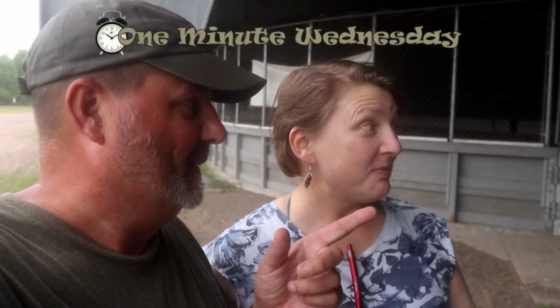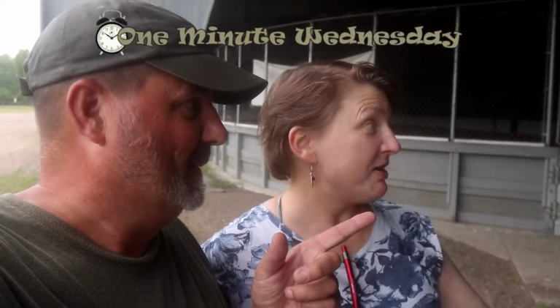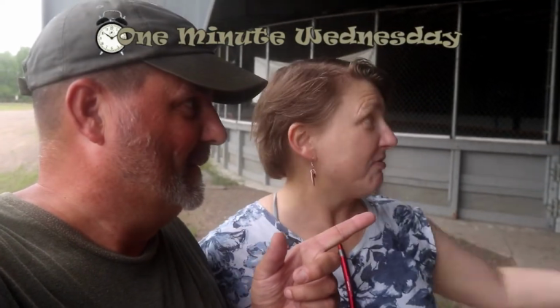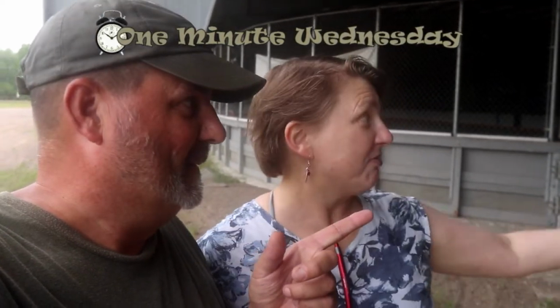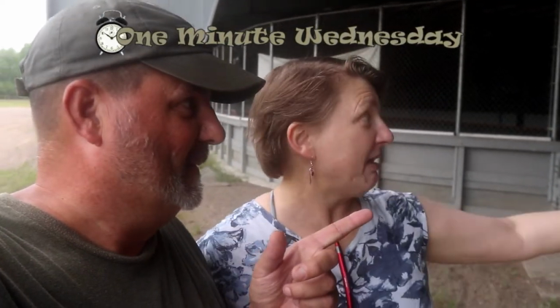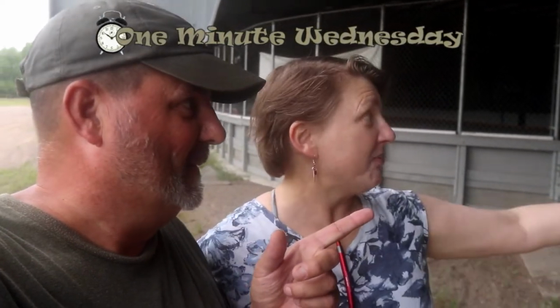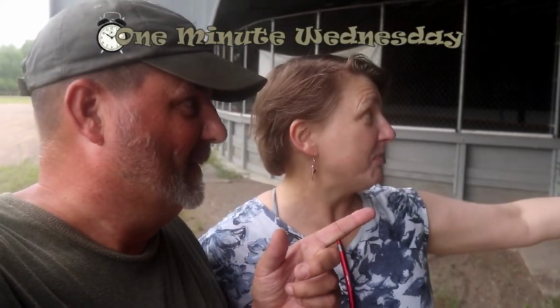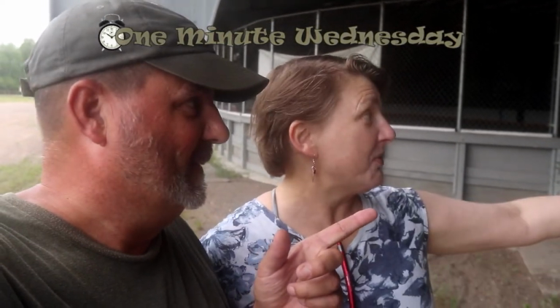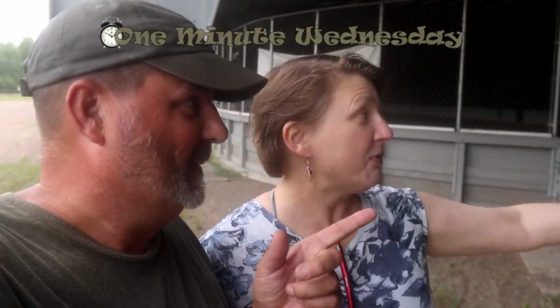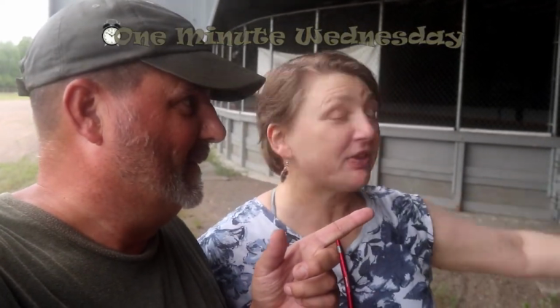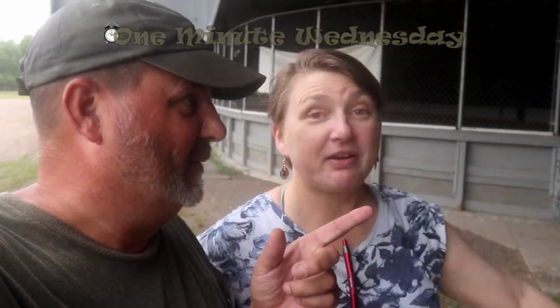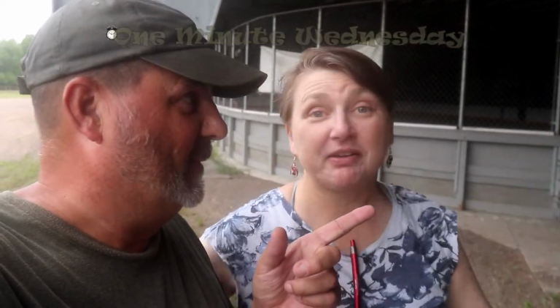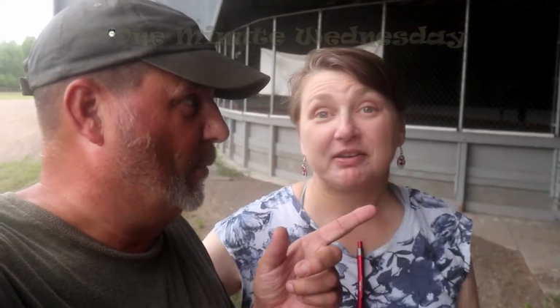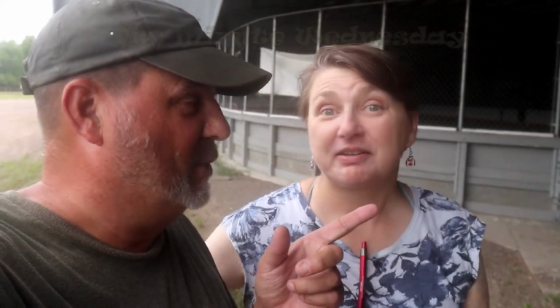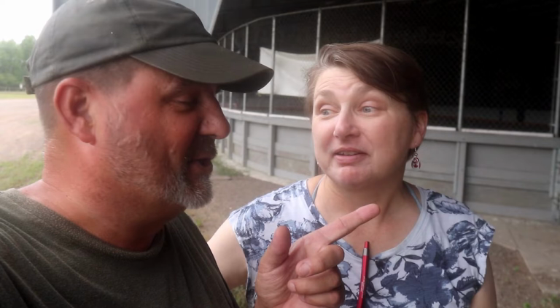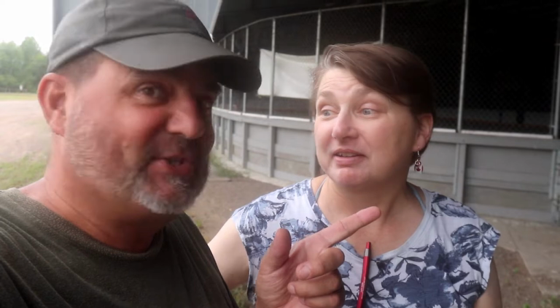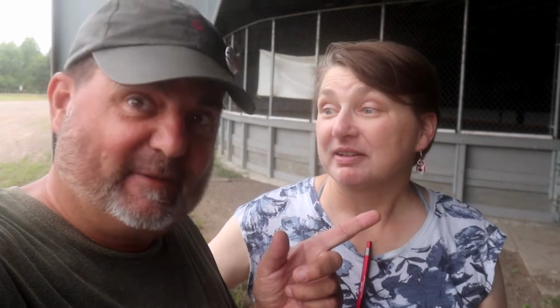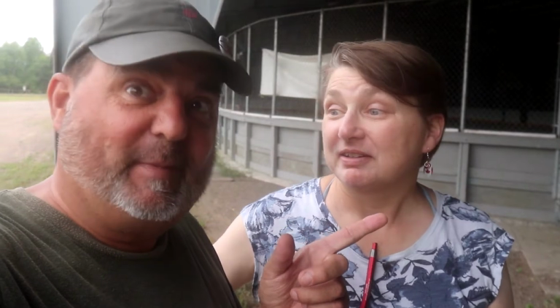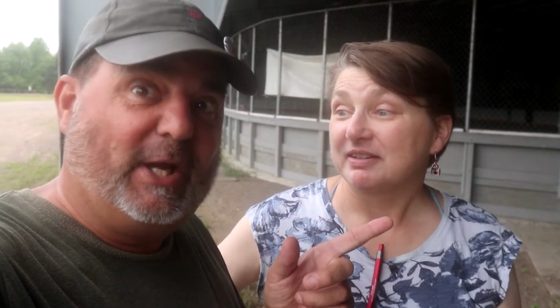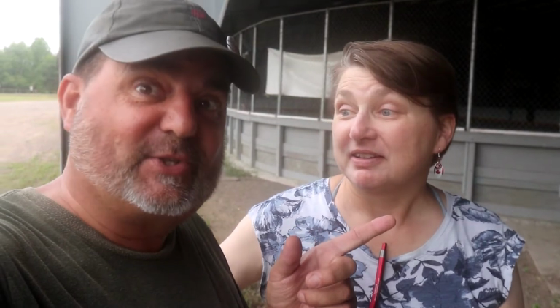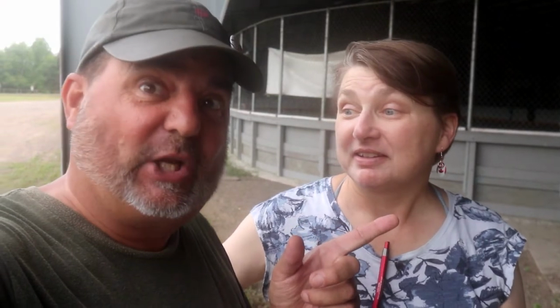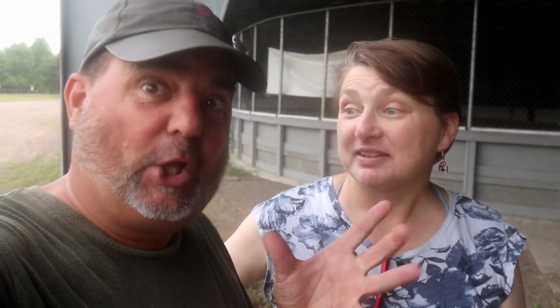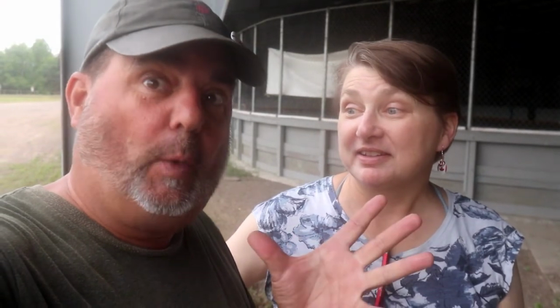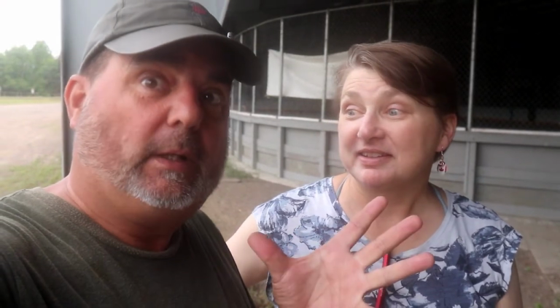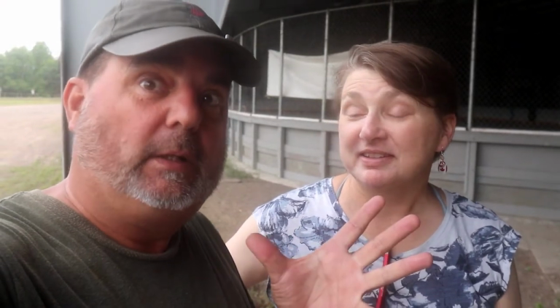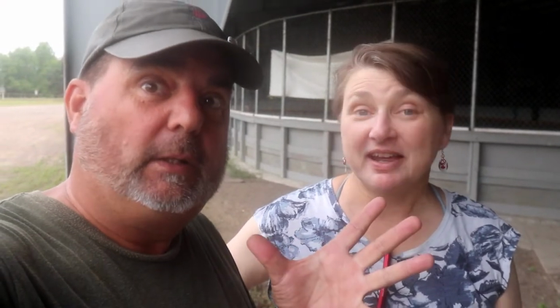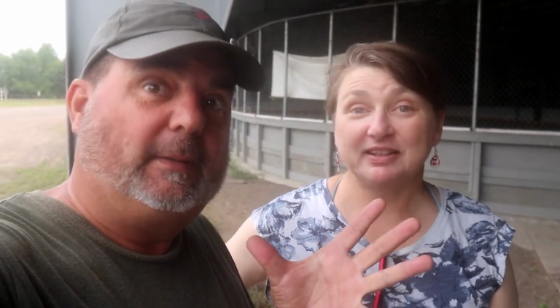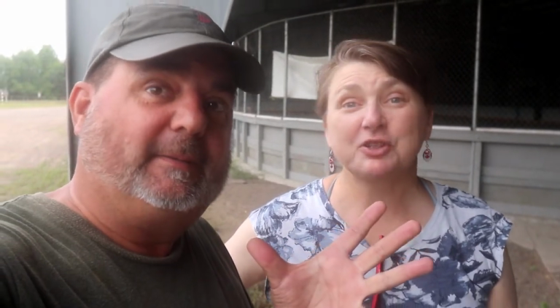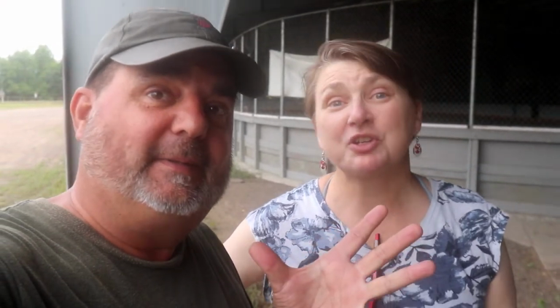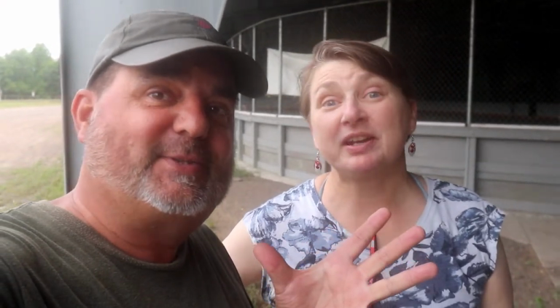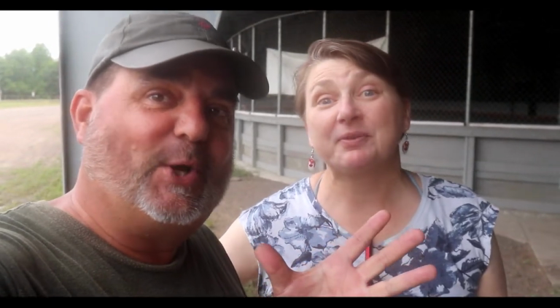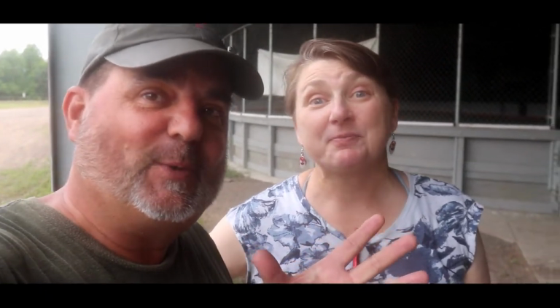You mean that big one over there? You can see it from here, it's like glowing. Yeah, let's go check it out.